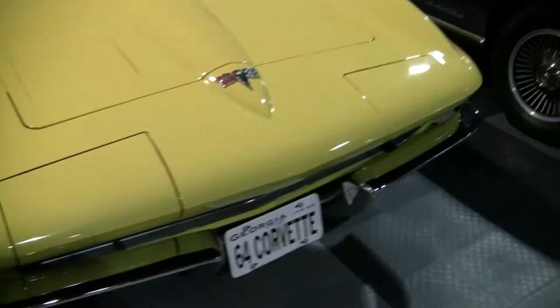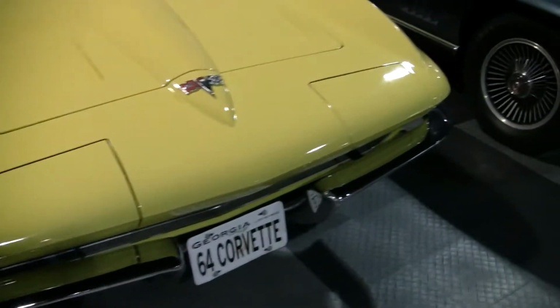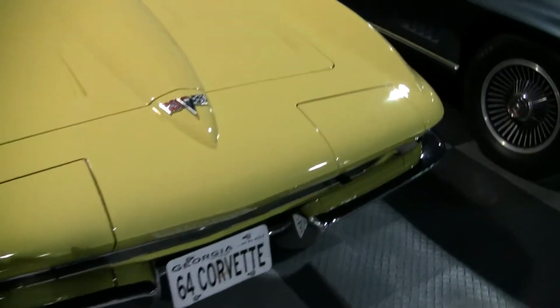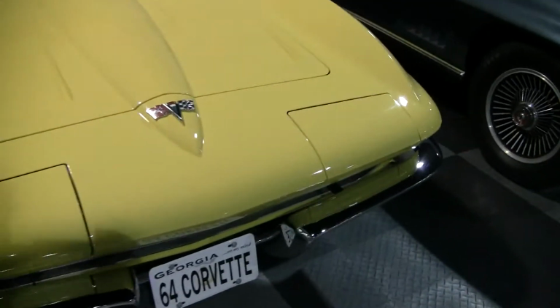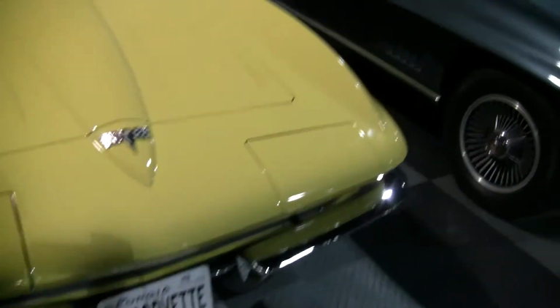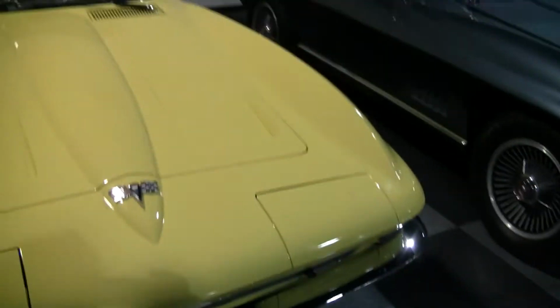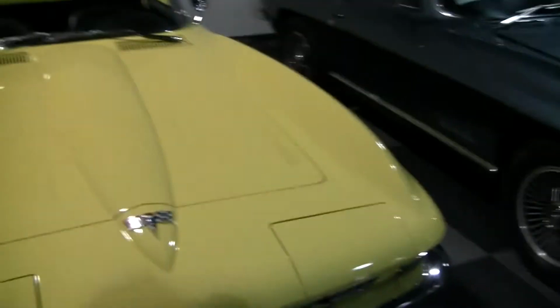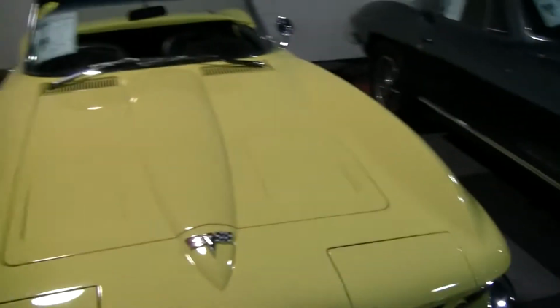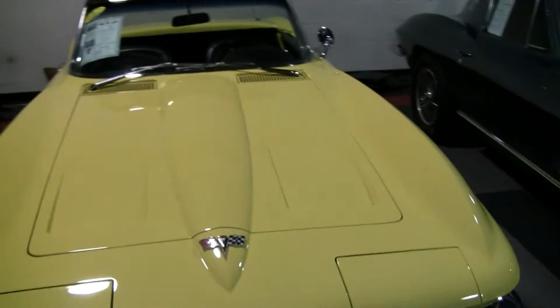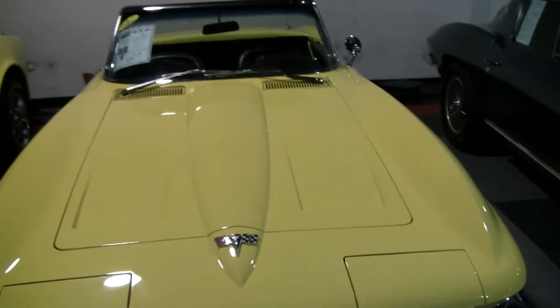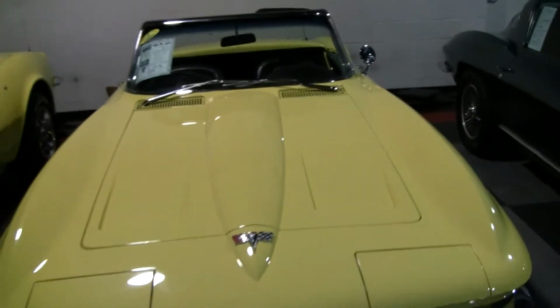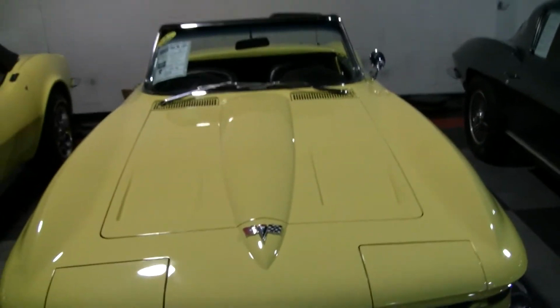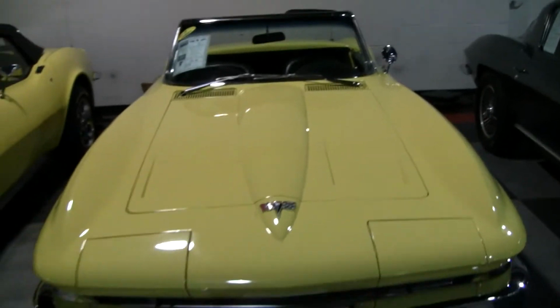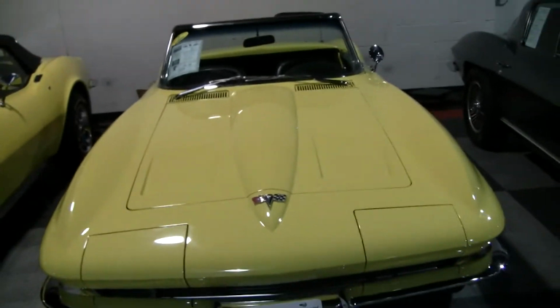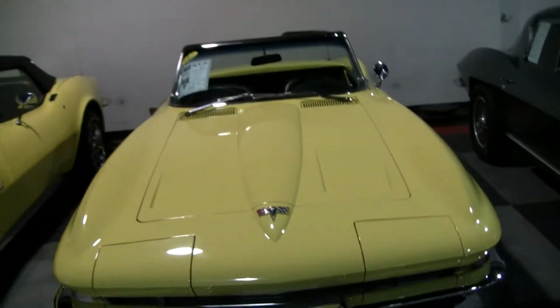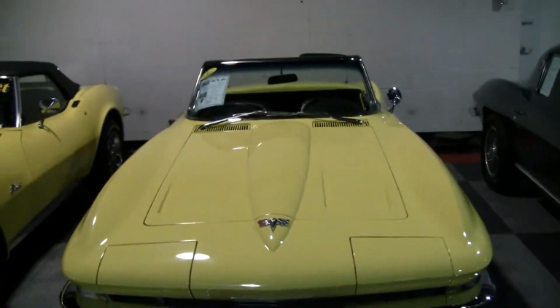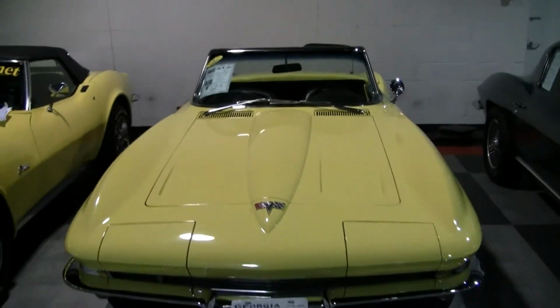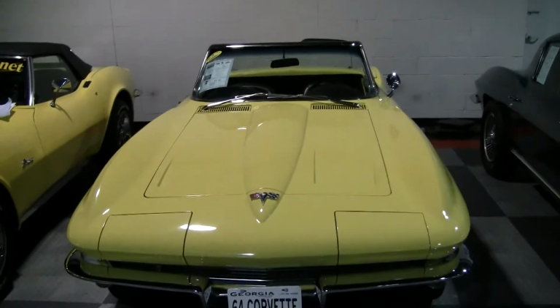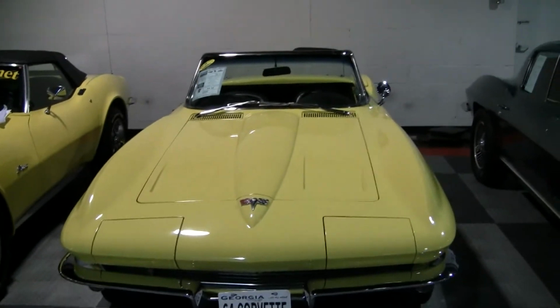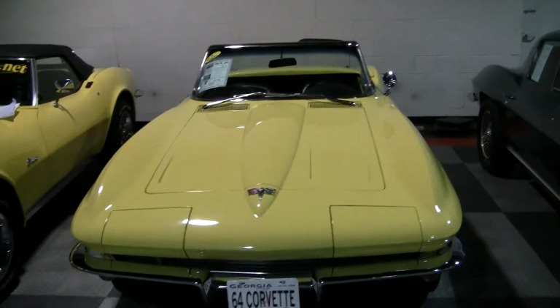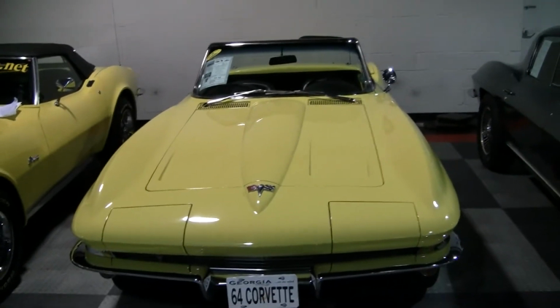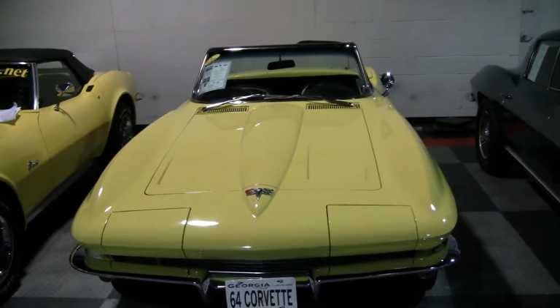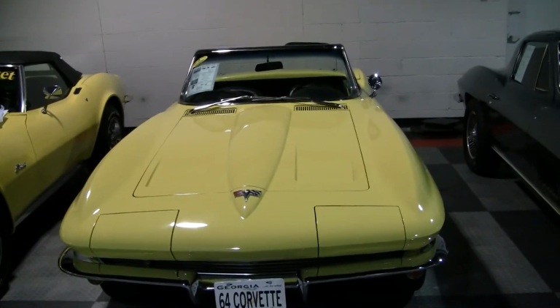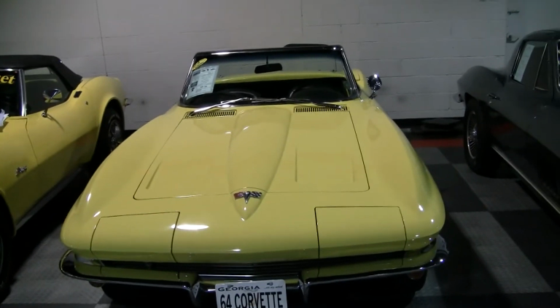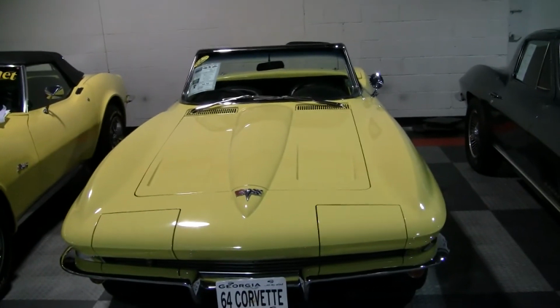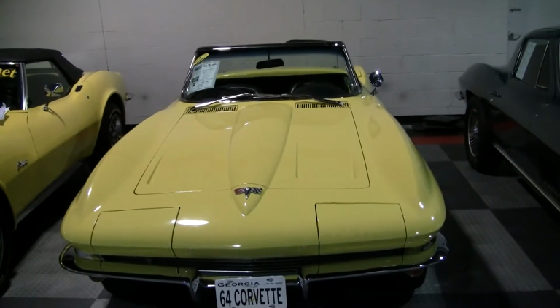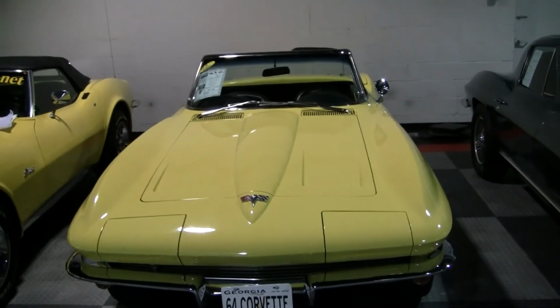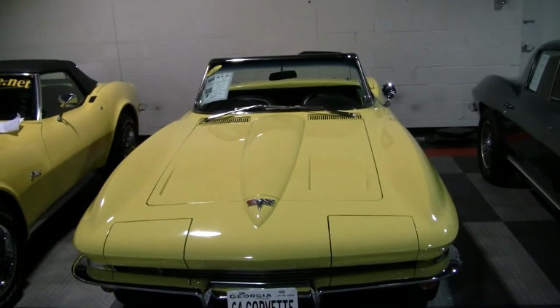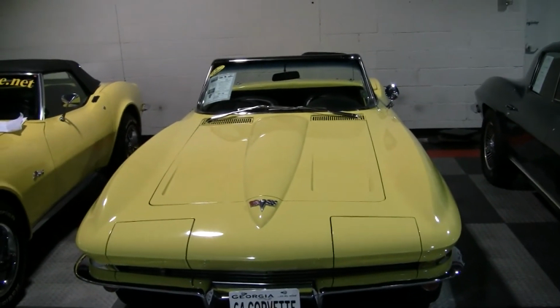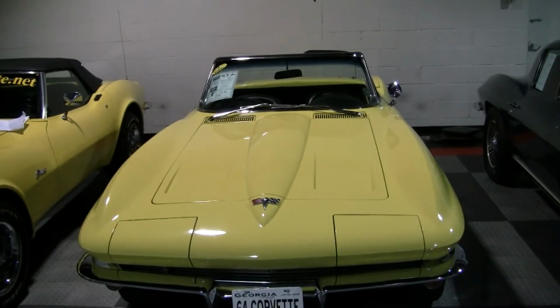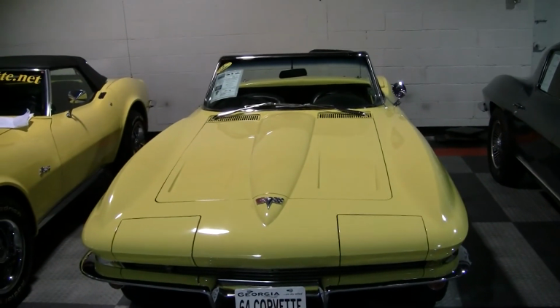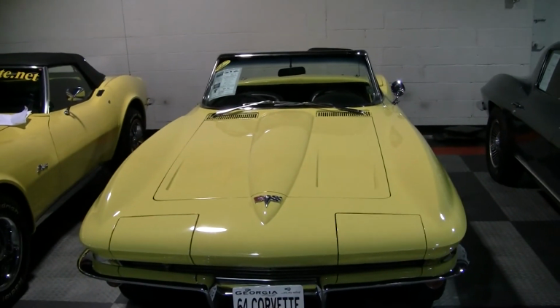If you have any questions about this car or any of our other cars, please contact the buyavet.net sales staff. Thank you.